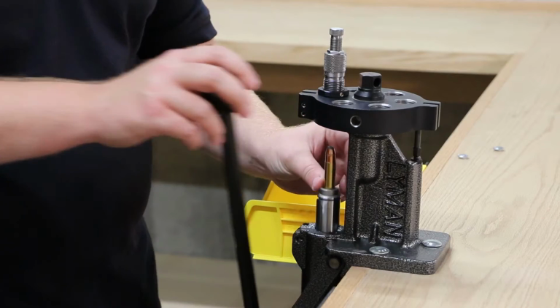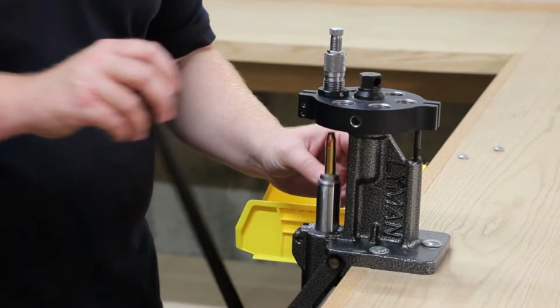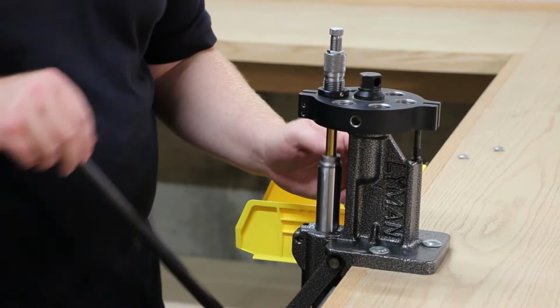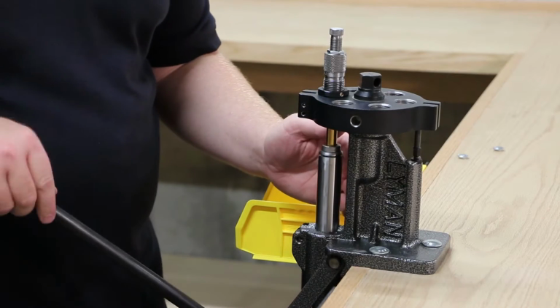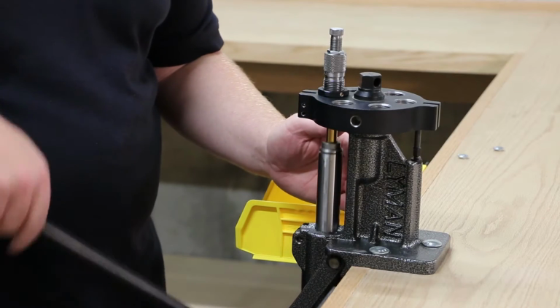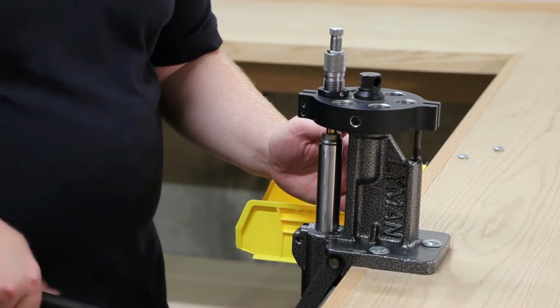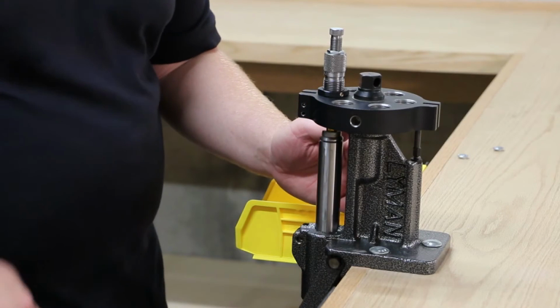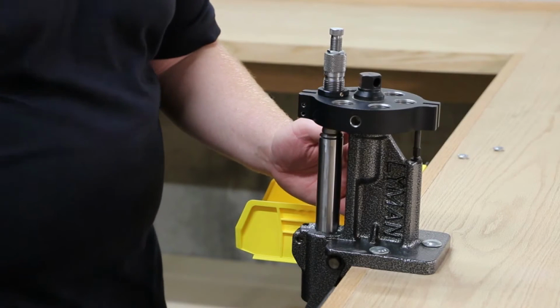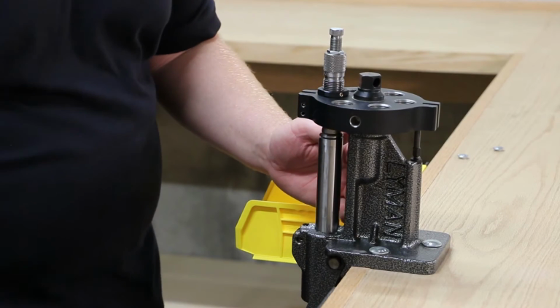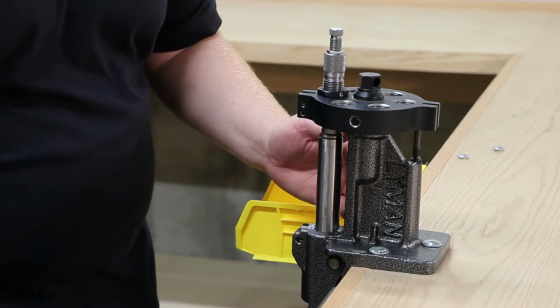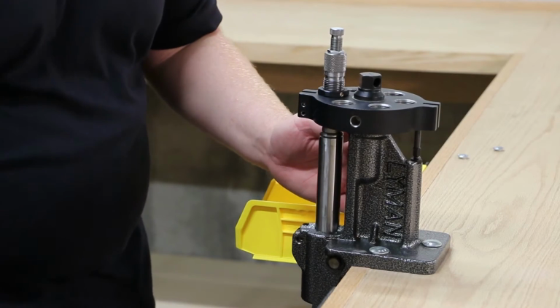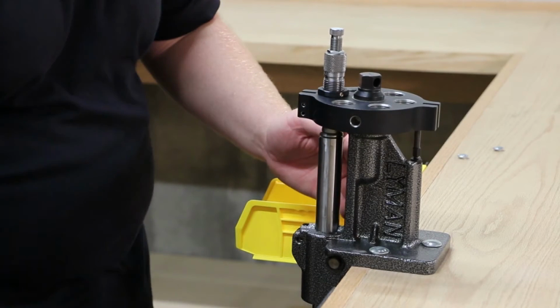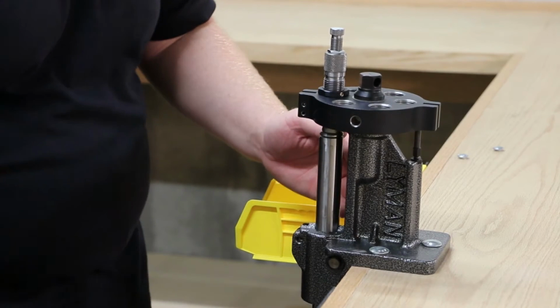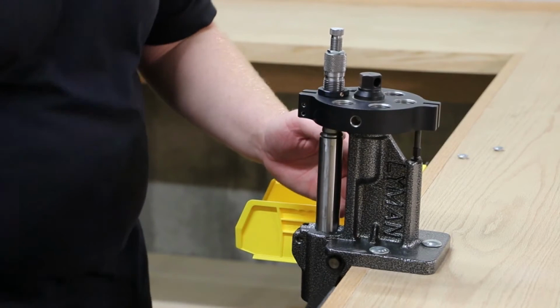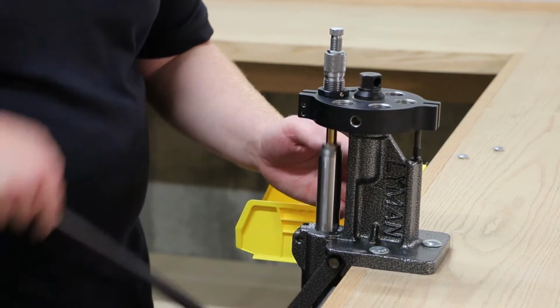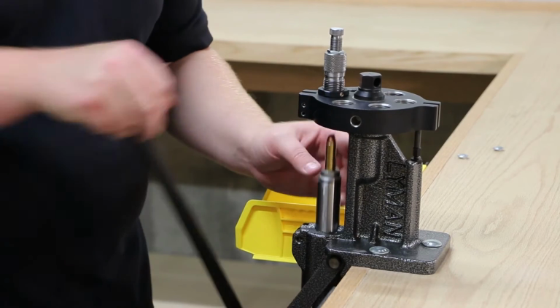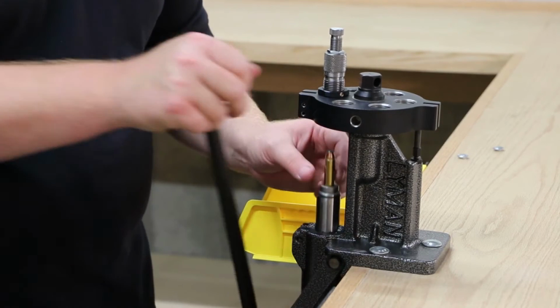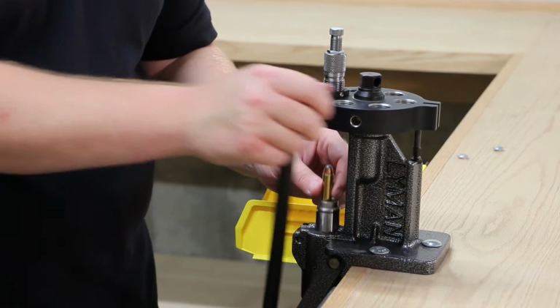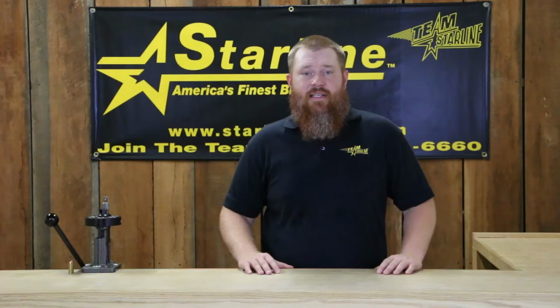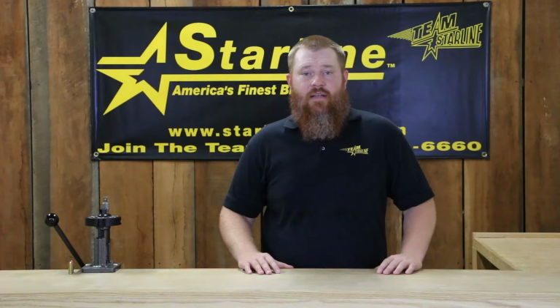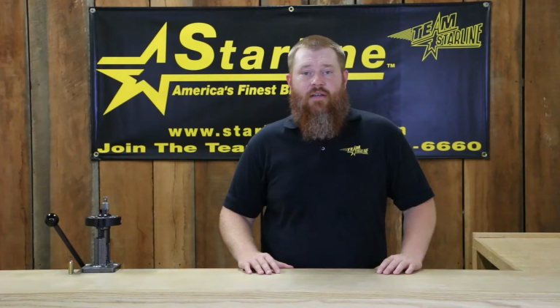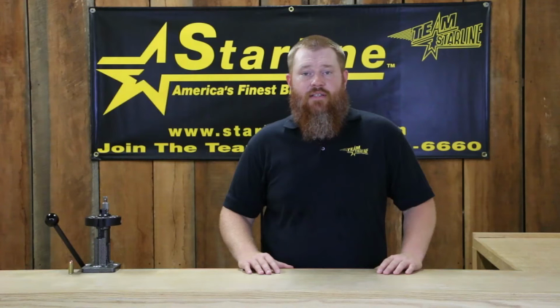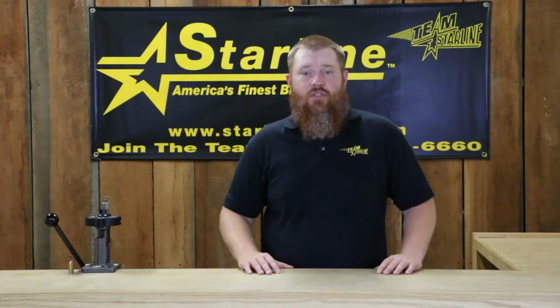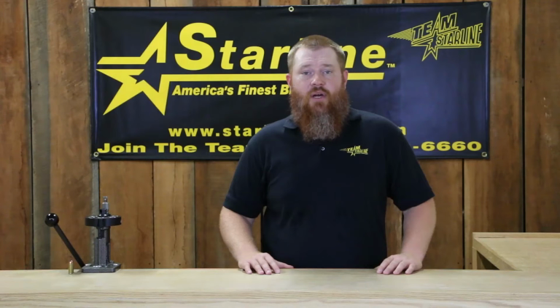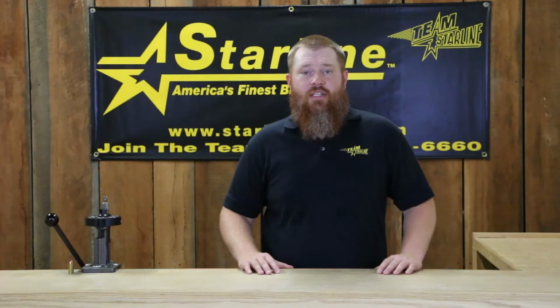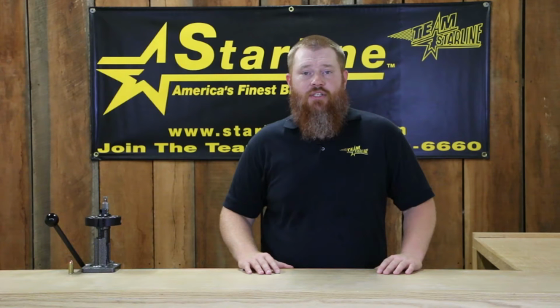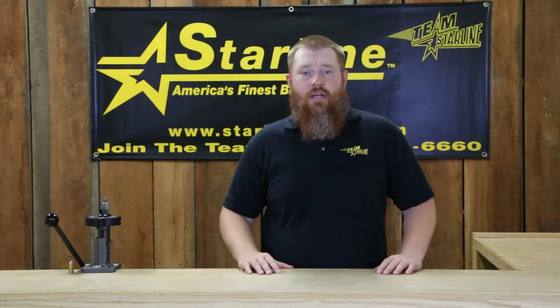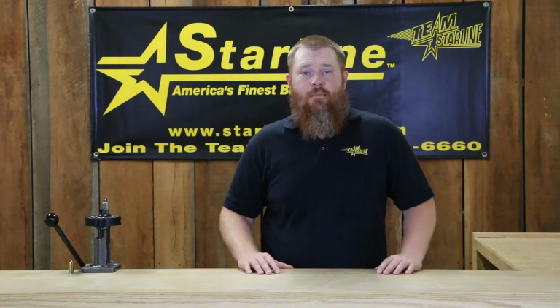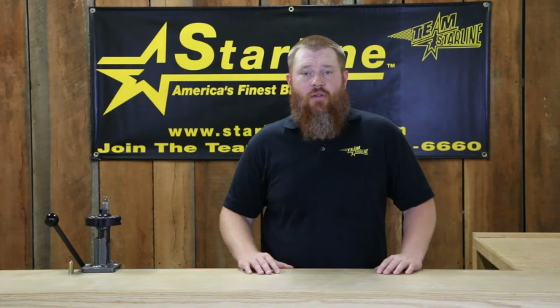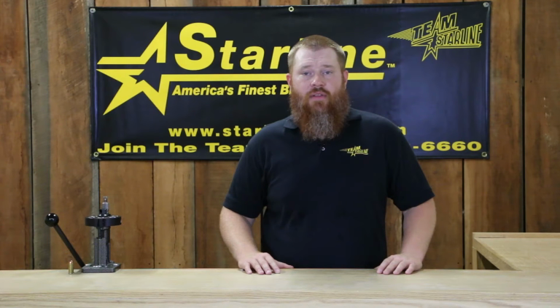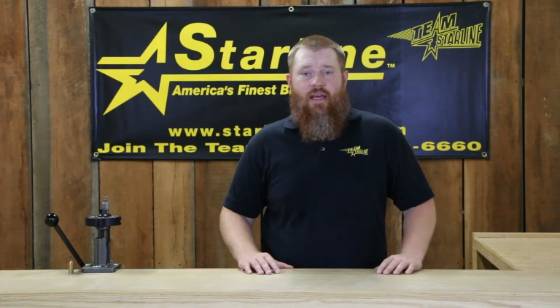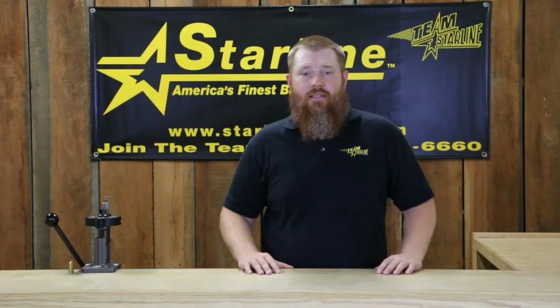What is happening is the die is crimping the case before the bullet is fully seated, causing too much tension and buckling the case.